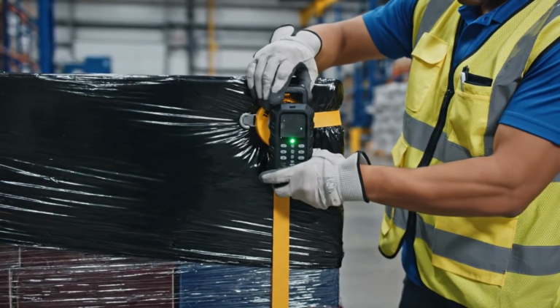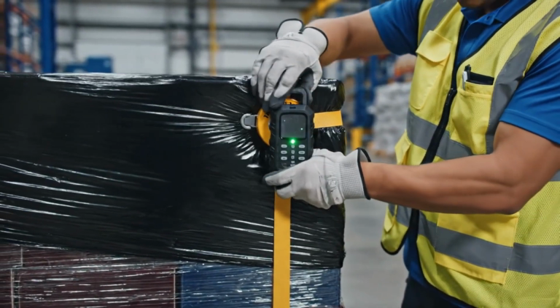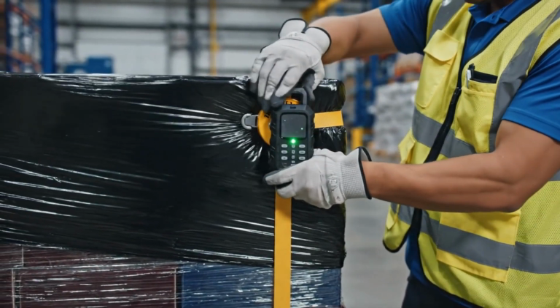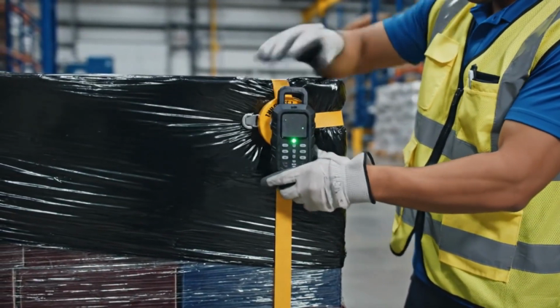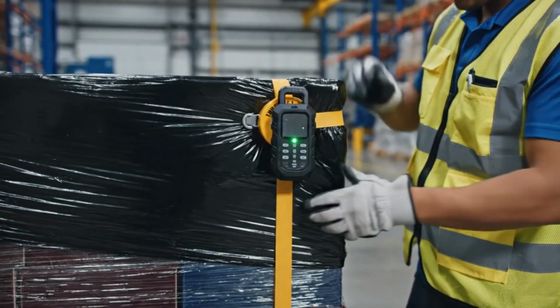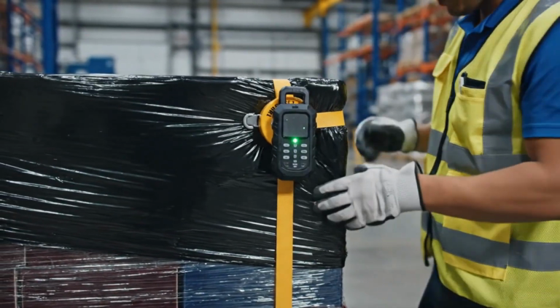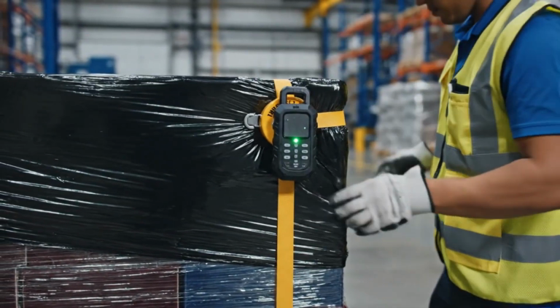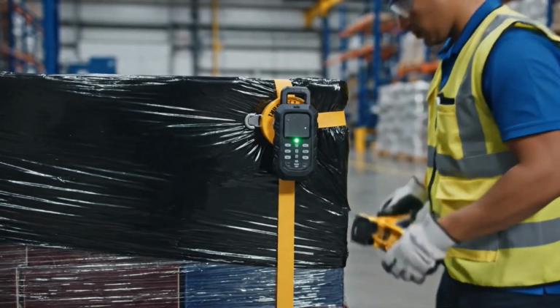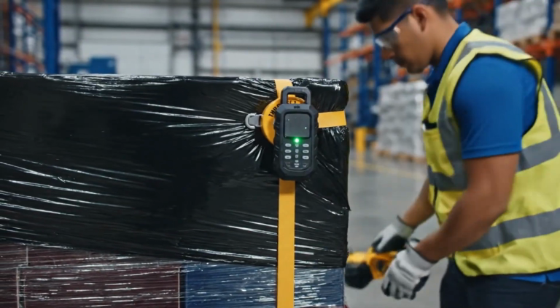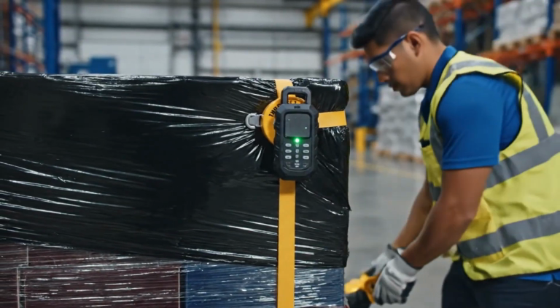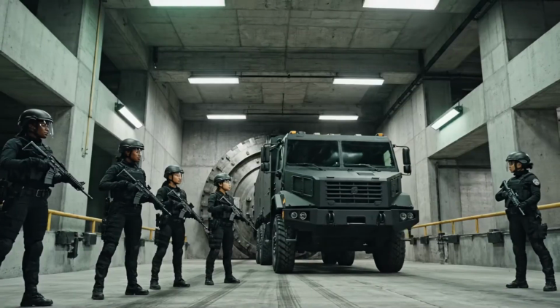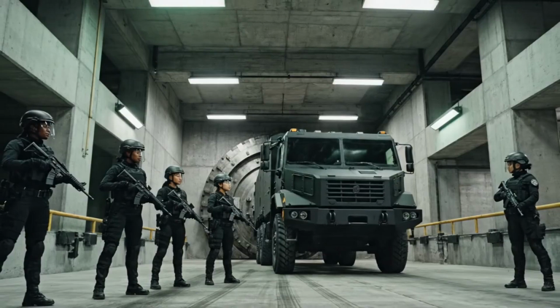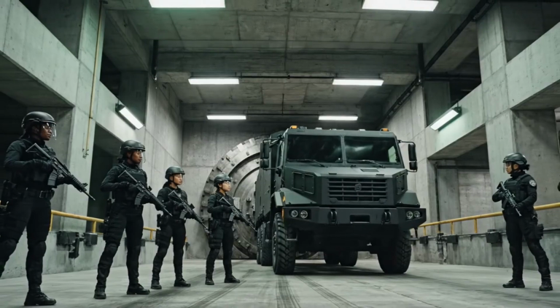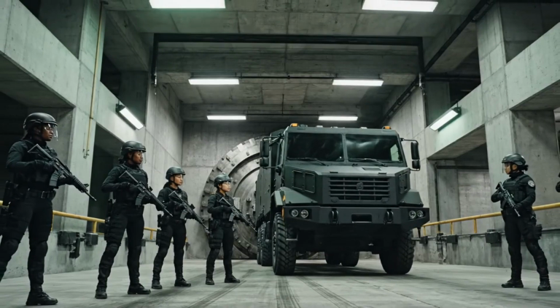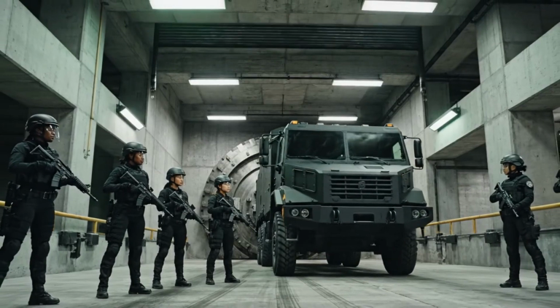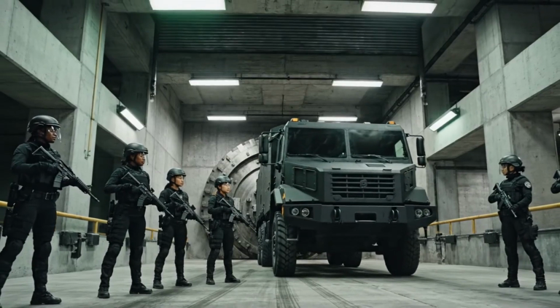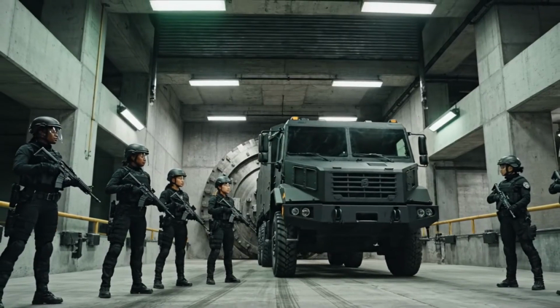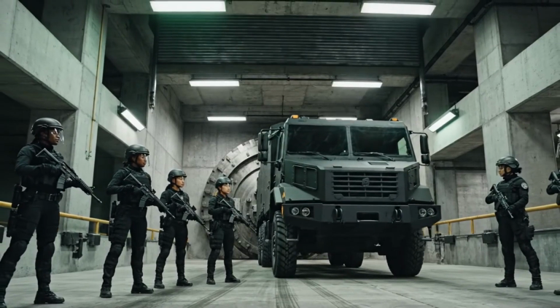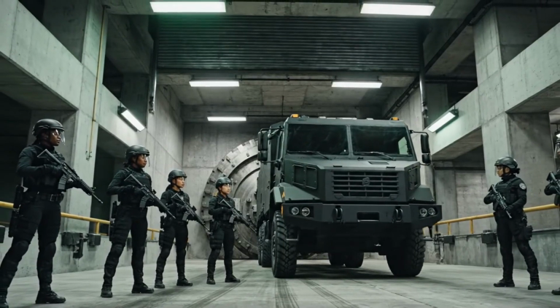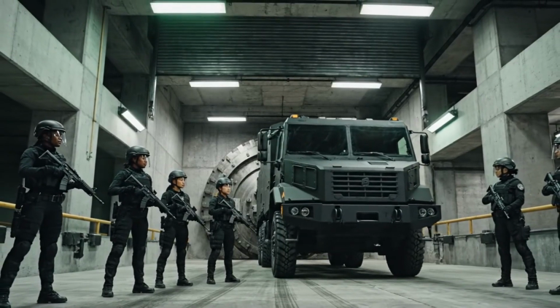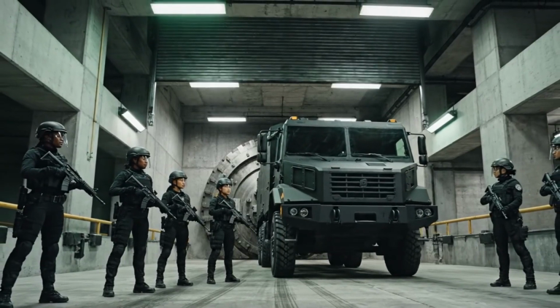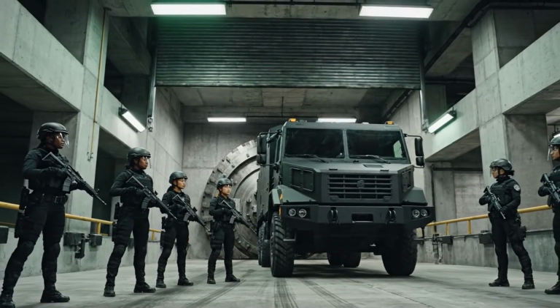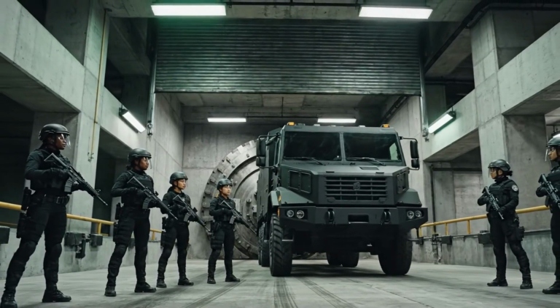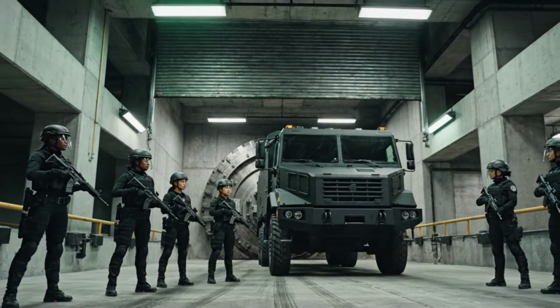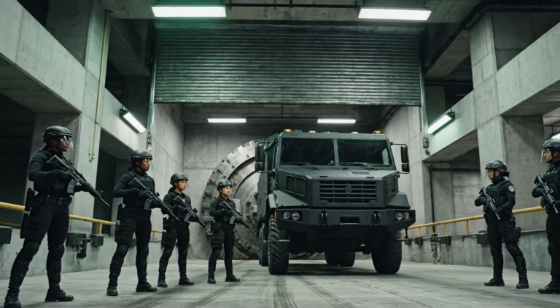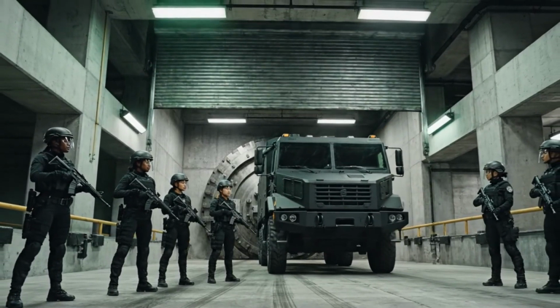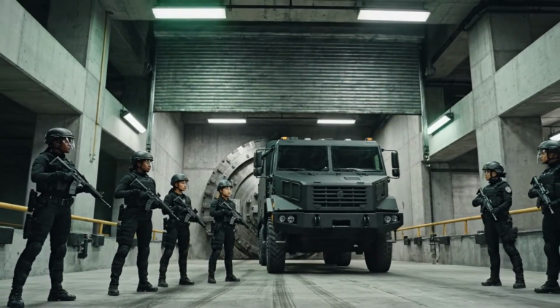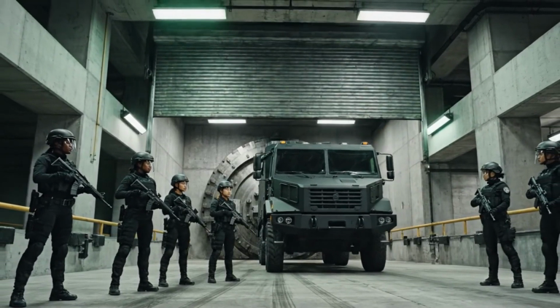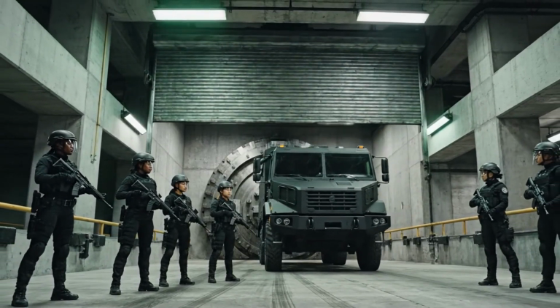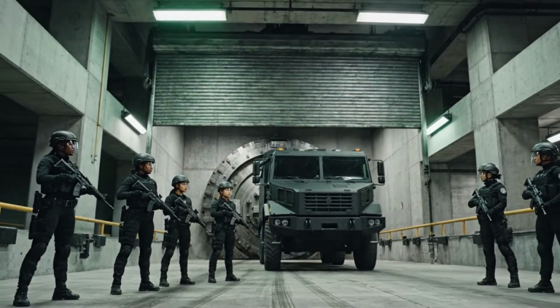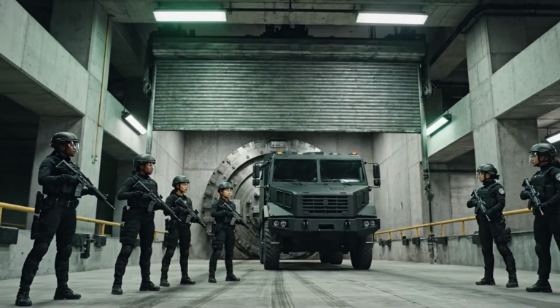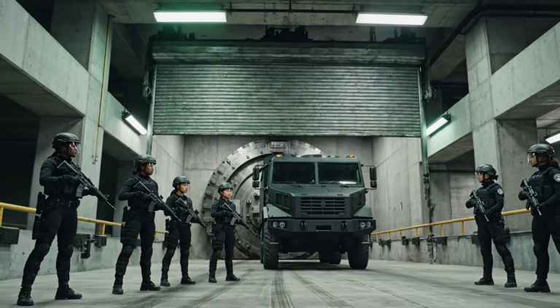Under the cover of twilight, a convoy of armored trucks transports the finished bullion to a central bank repository.